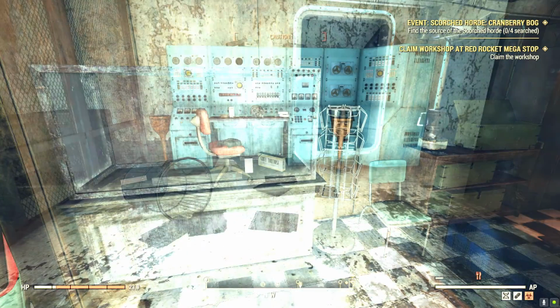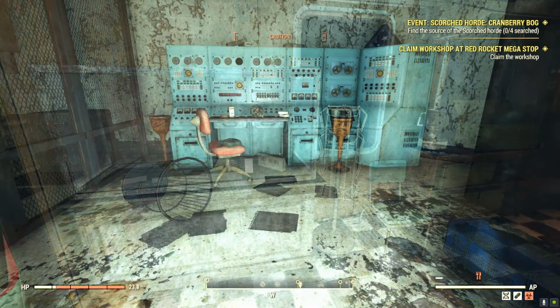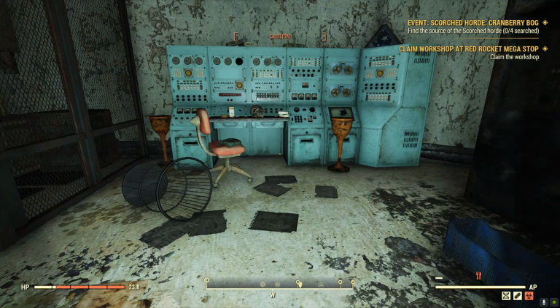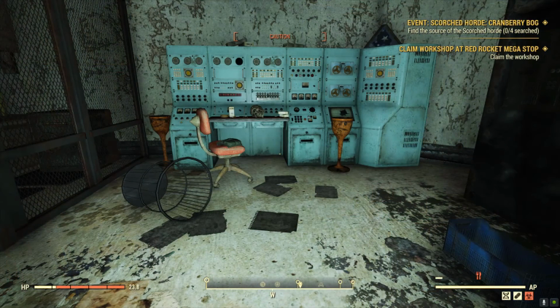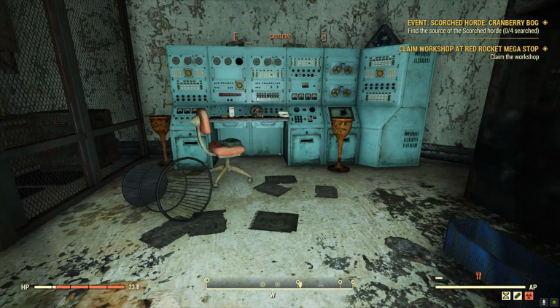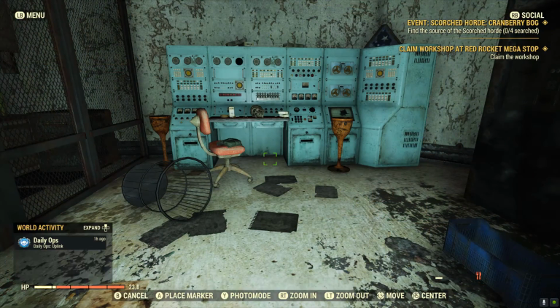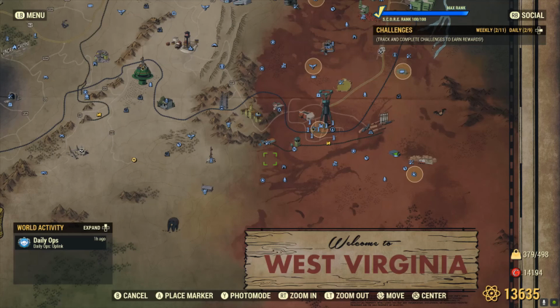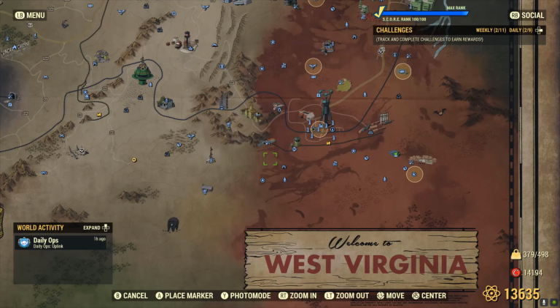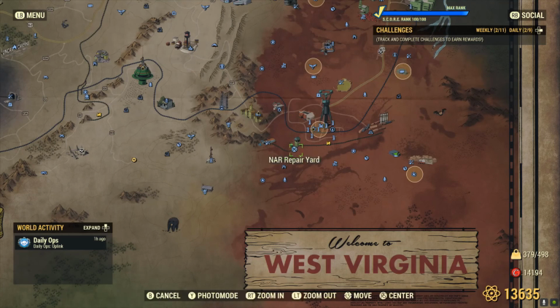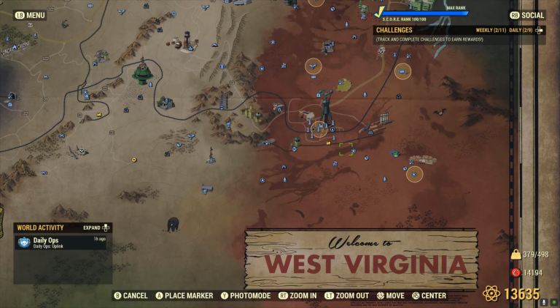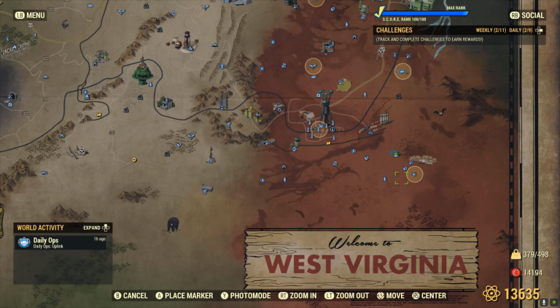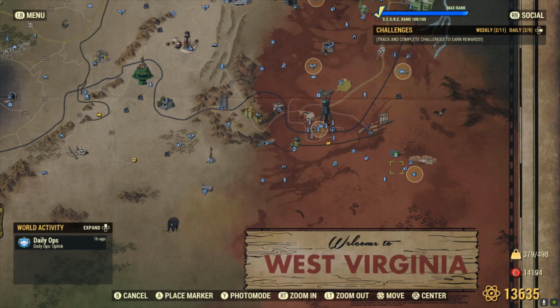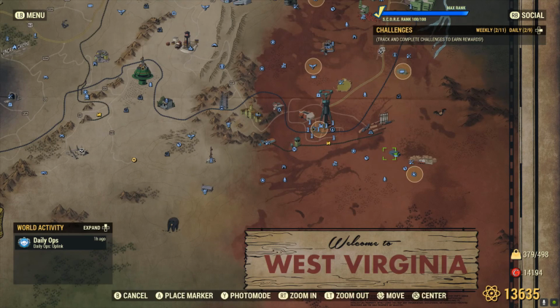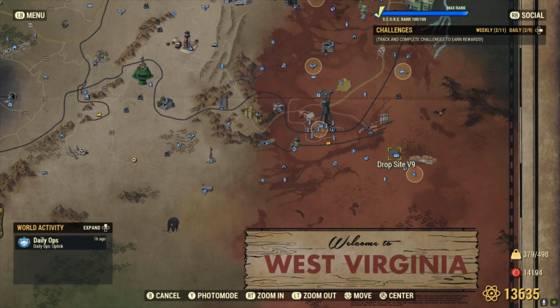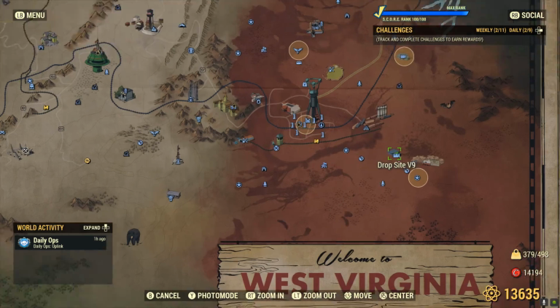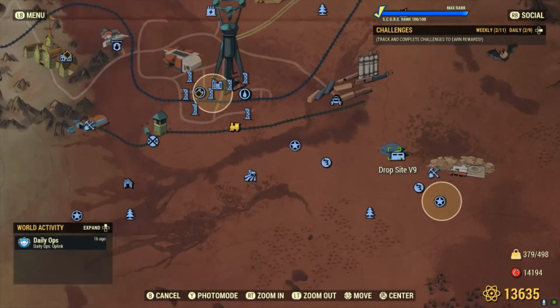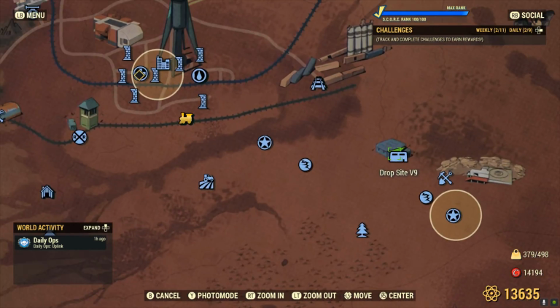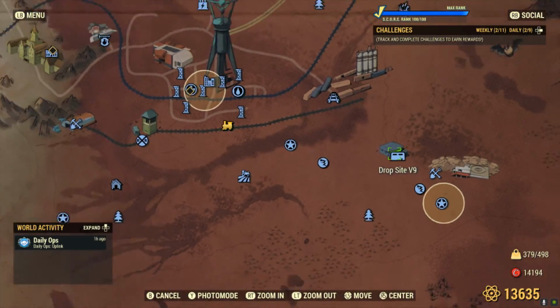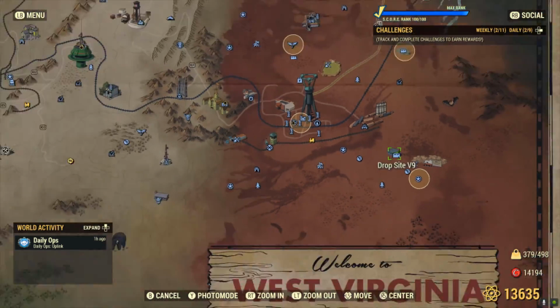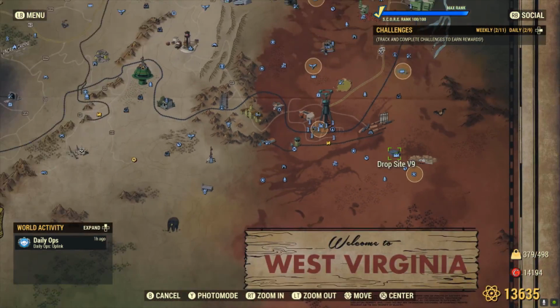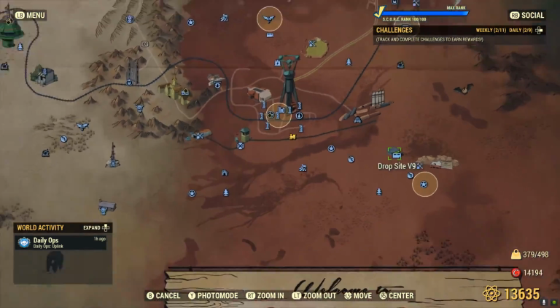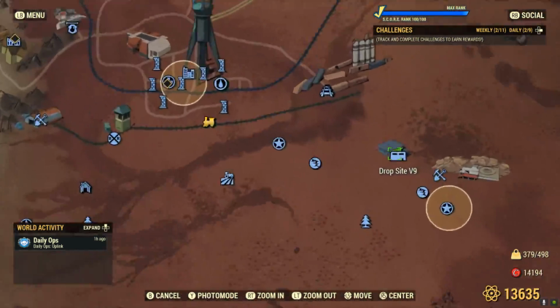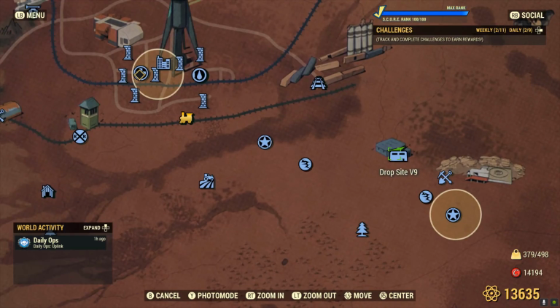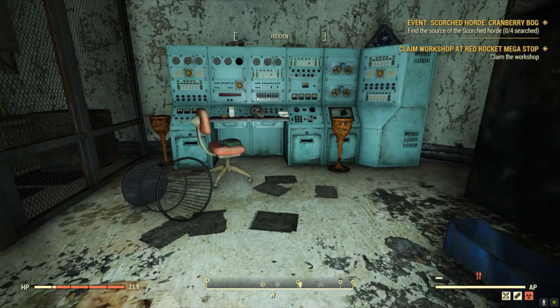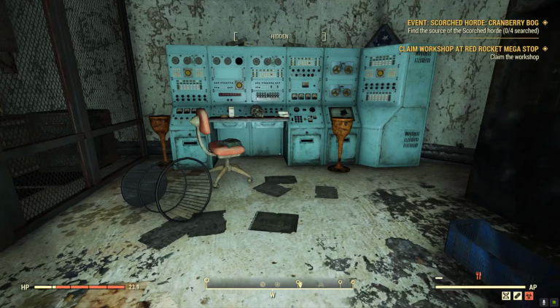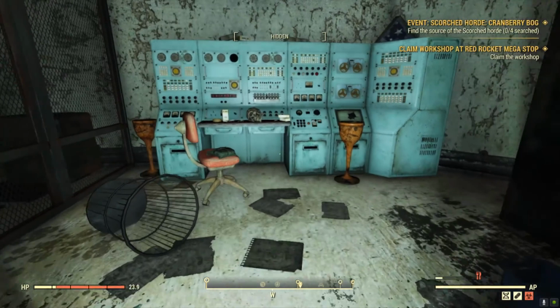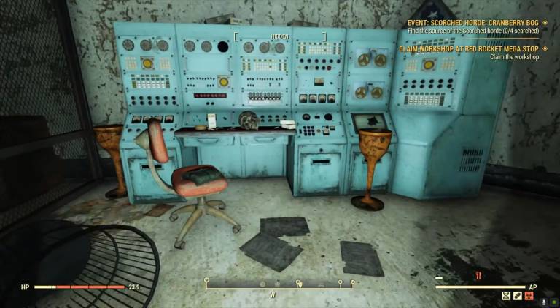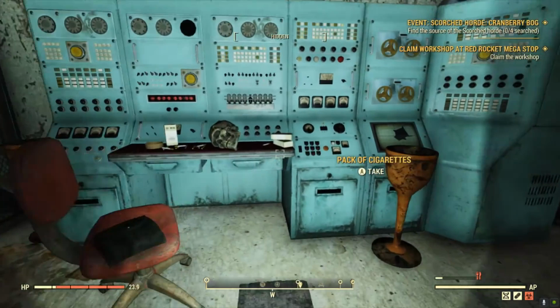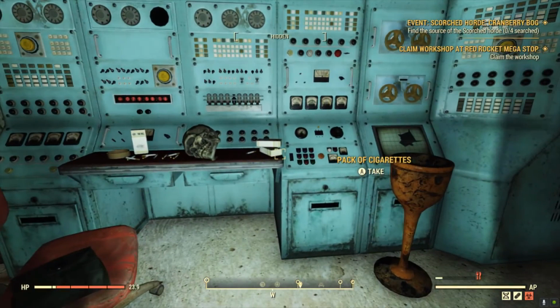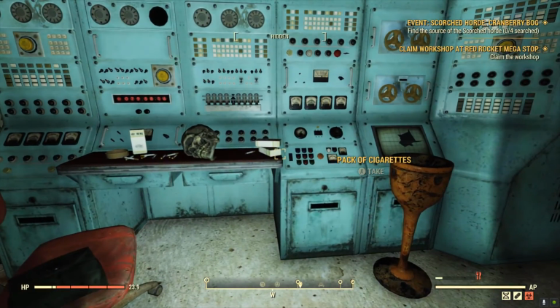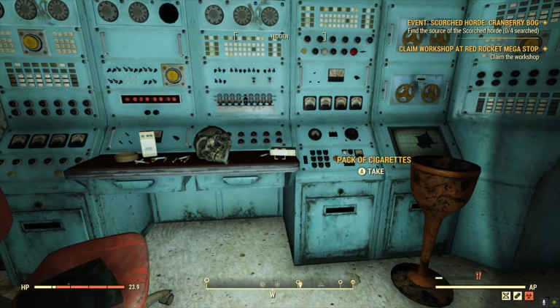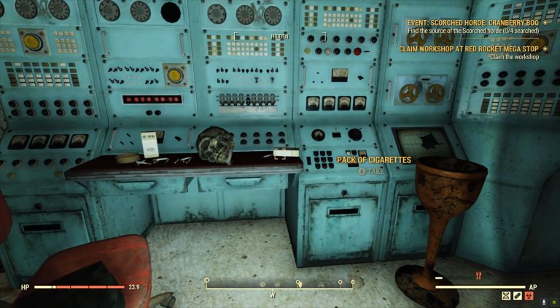Last, you'll come to Drop Site V9, where inside the bunker you'll find a few packs of cigarettes.